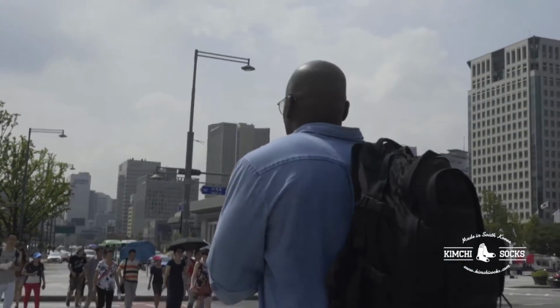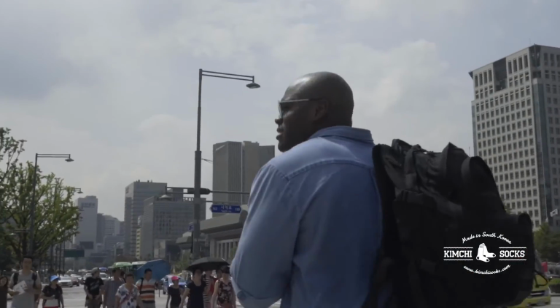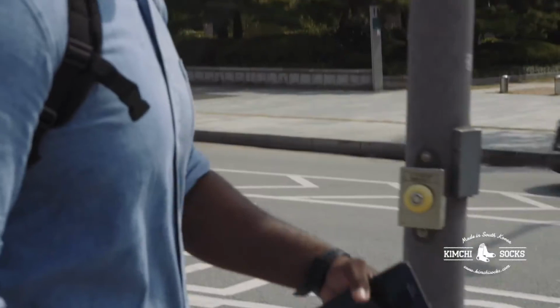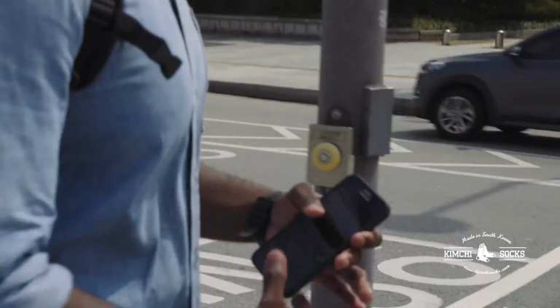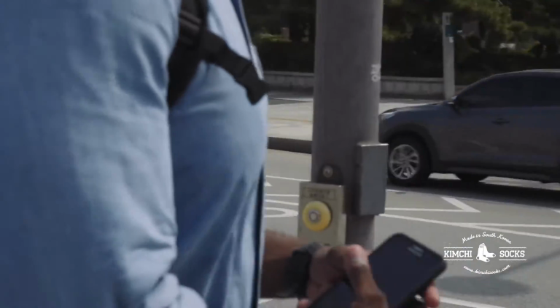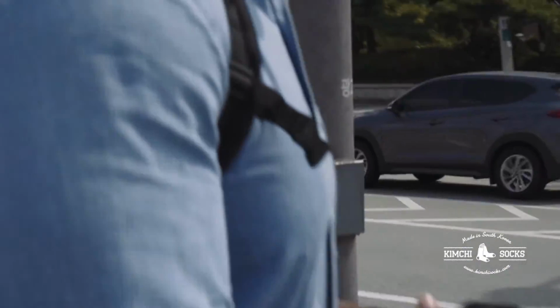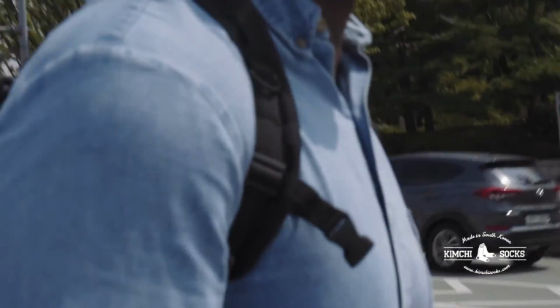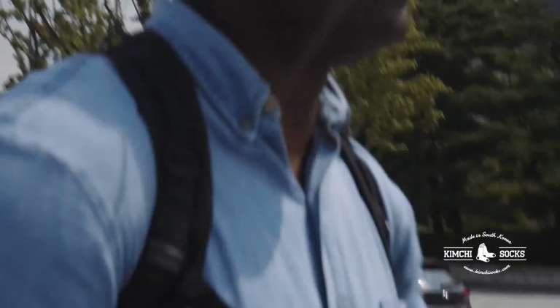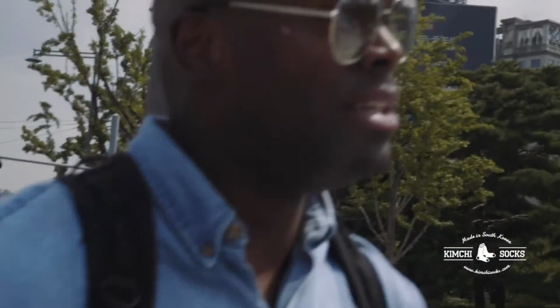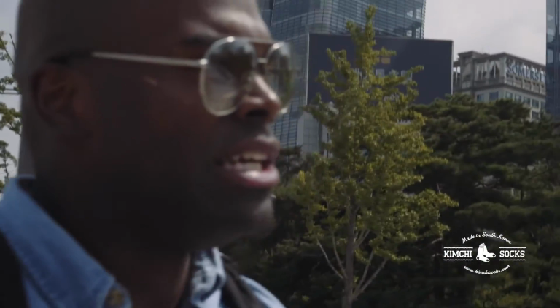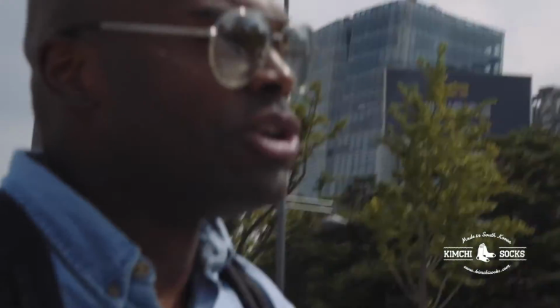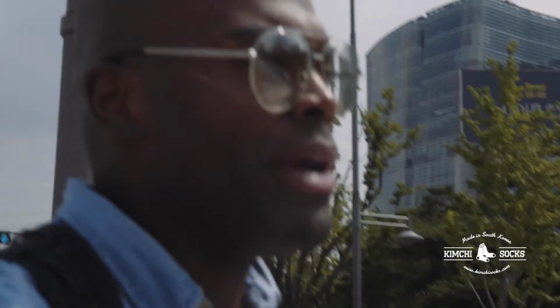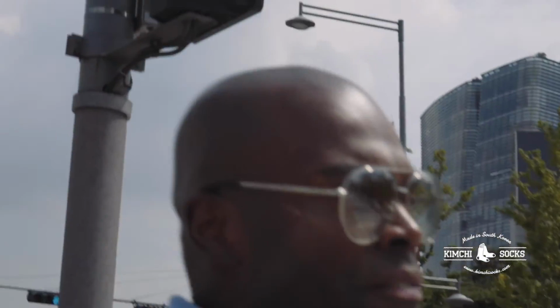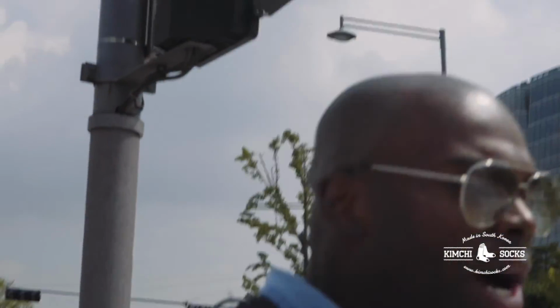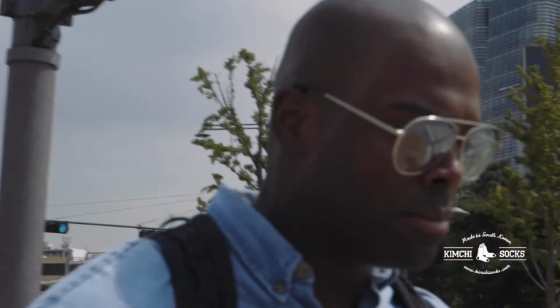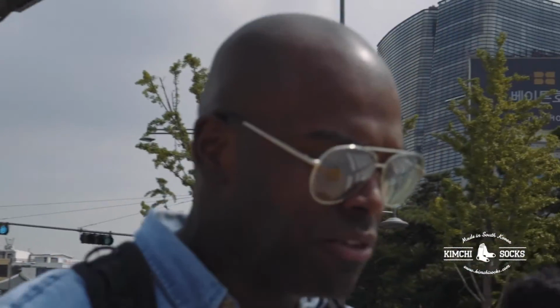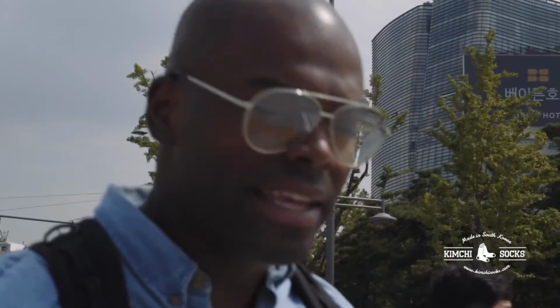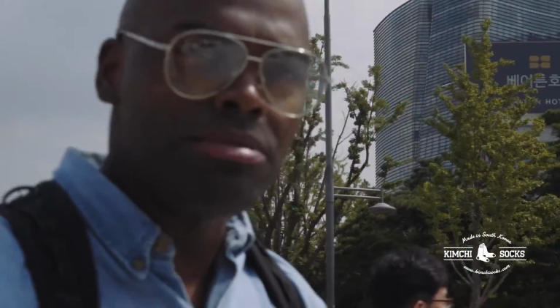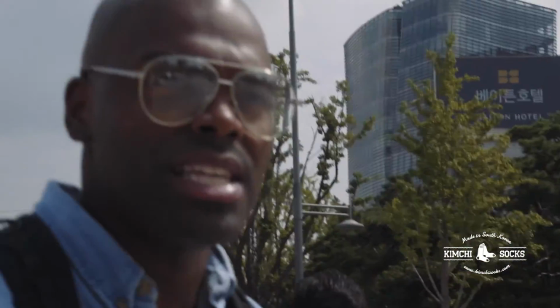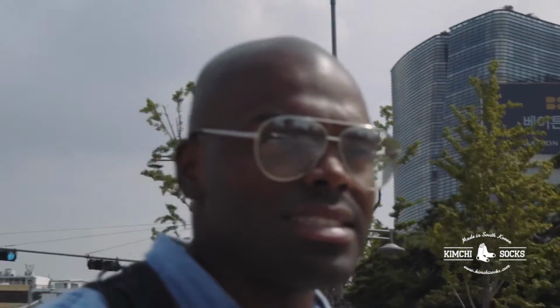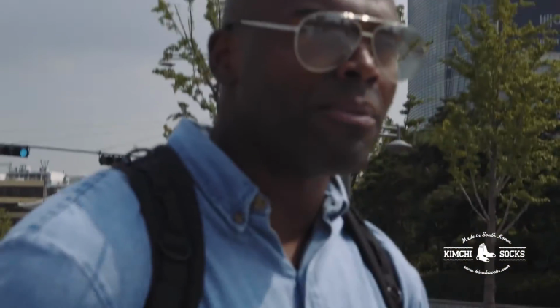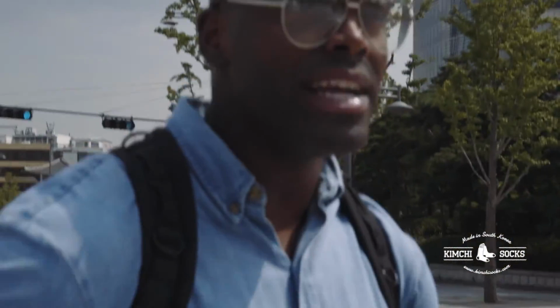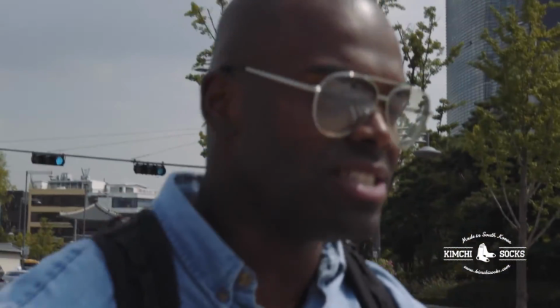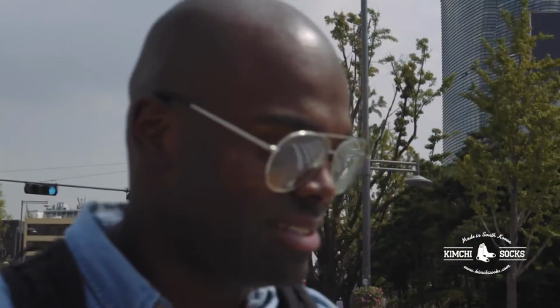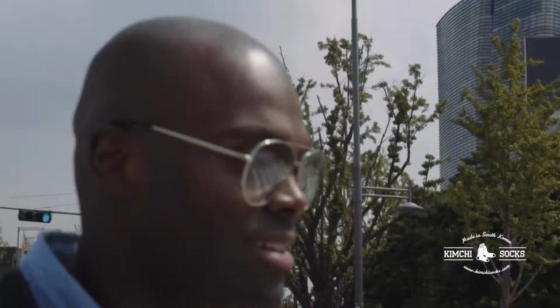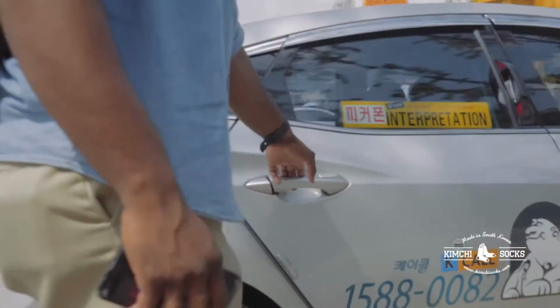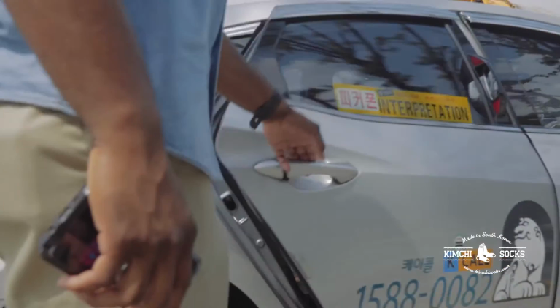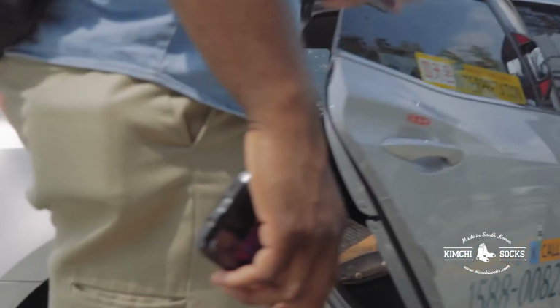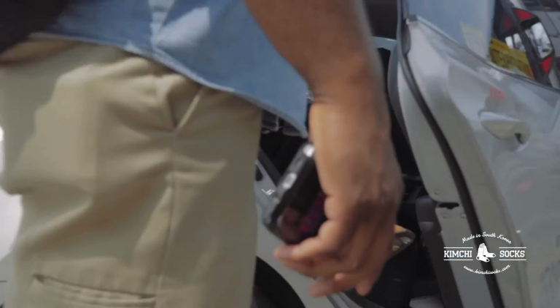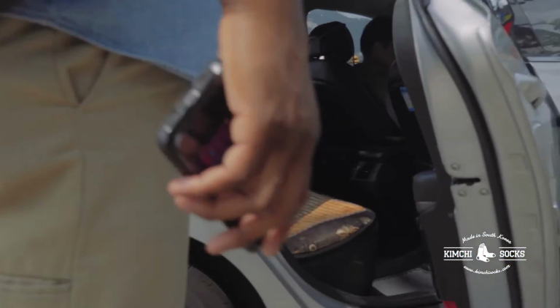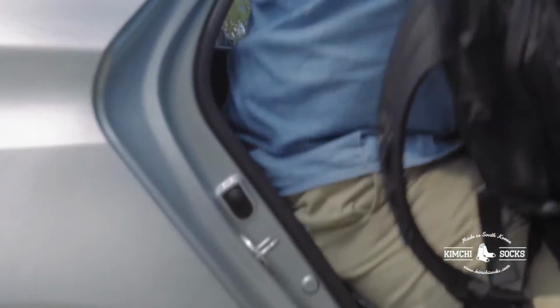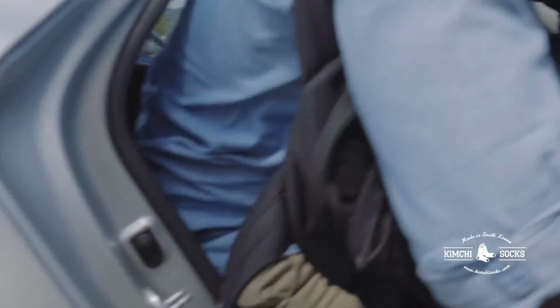On the way, I'm going to pick up a few items for my kimchi socks operations.